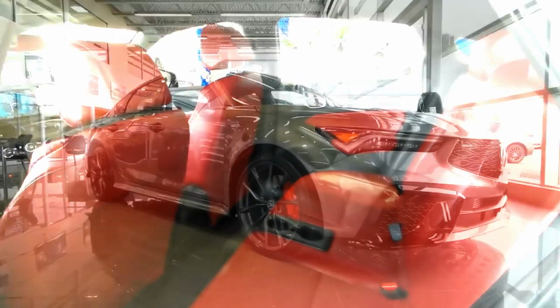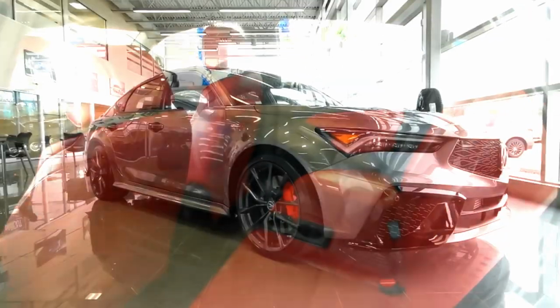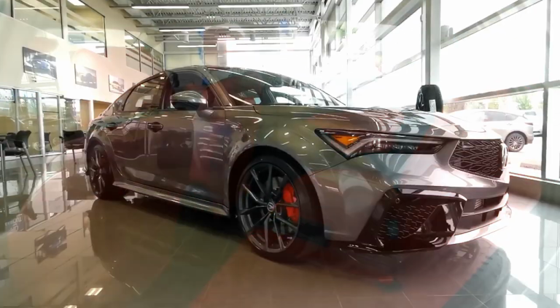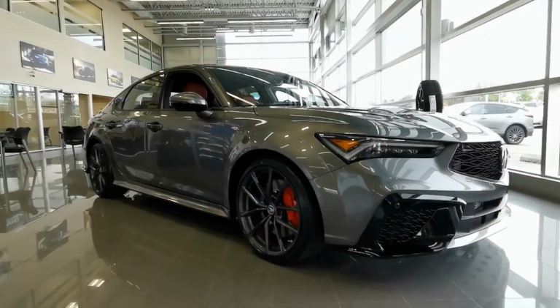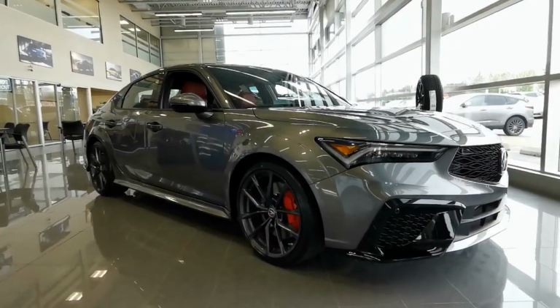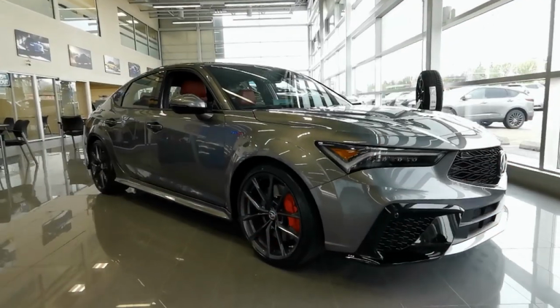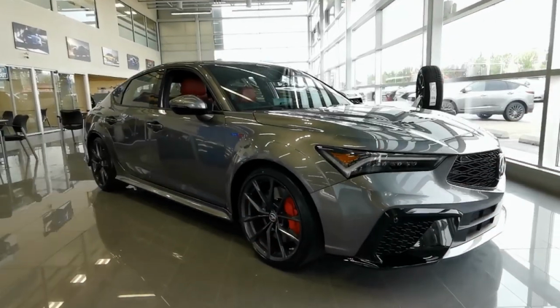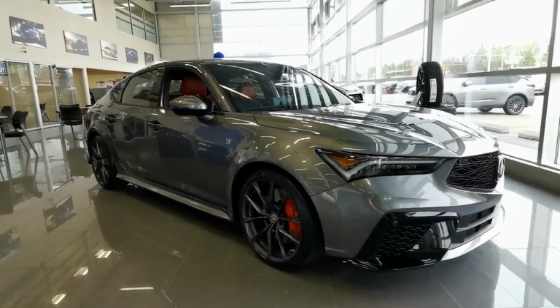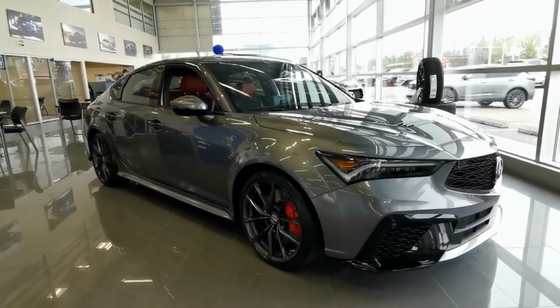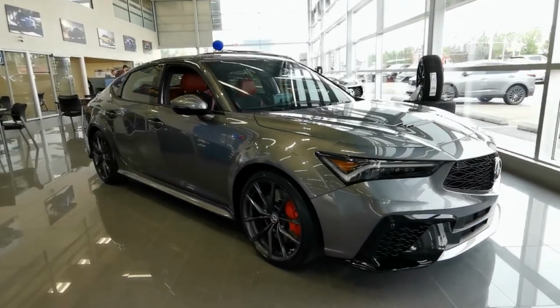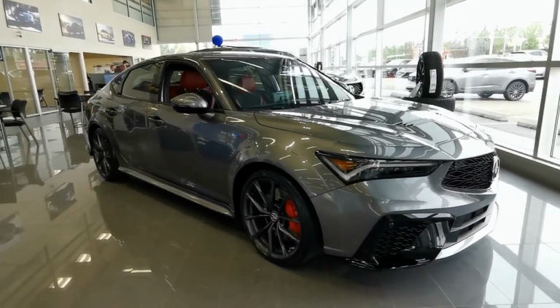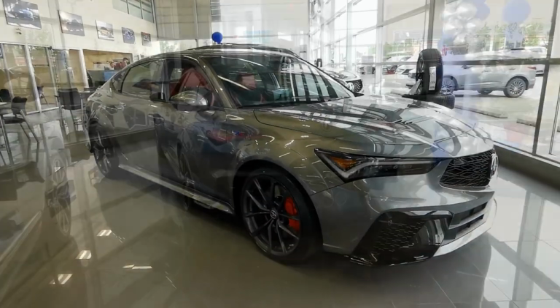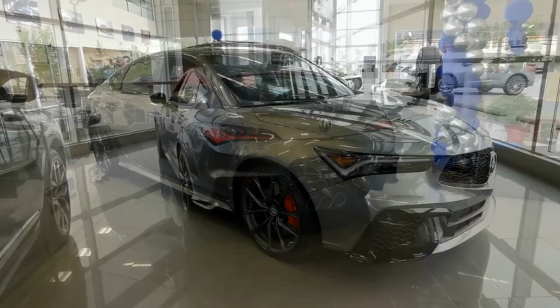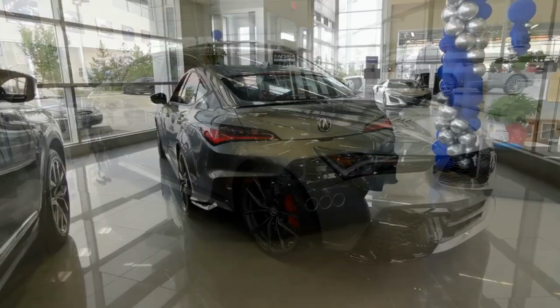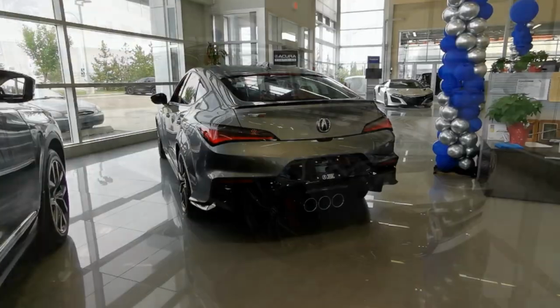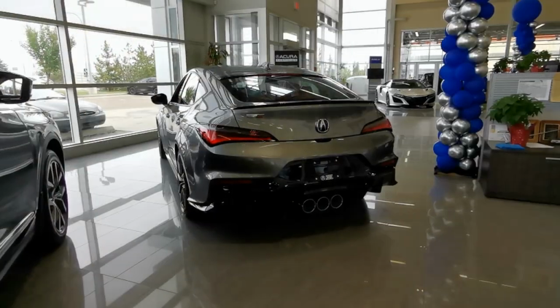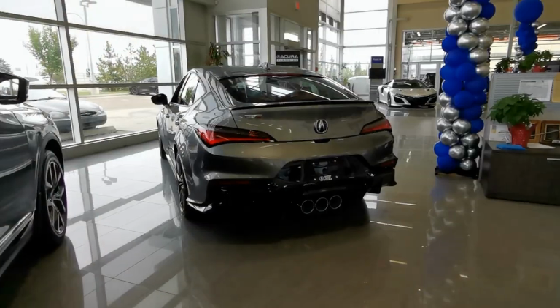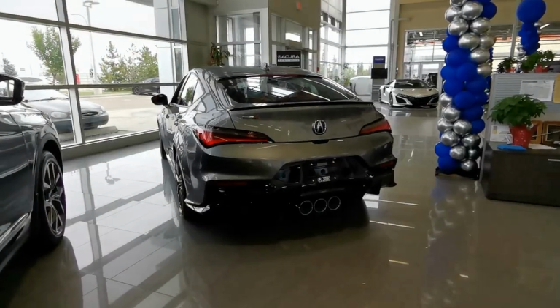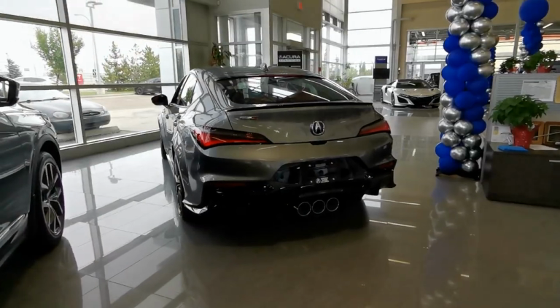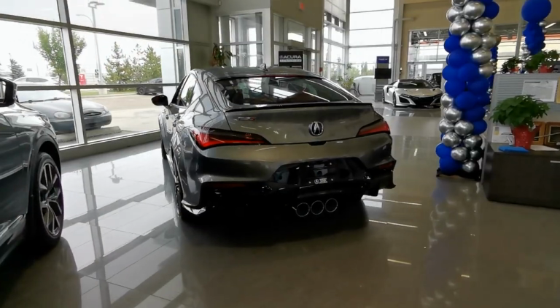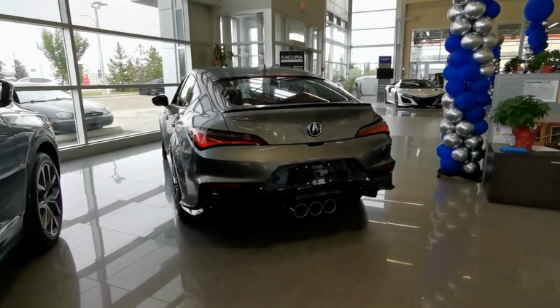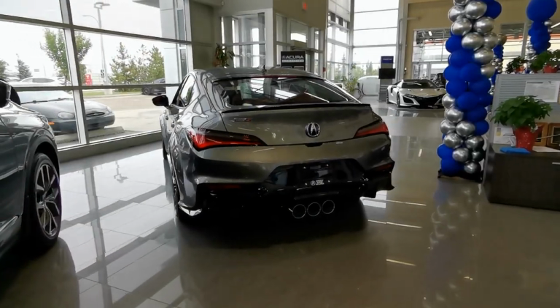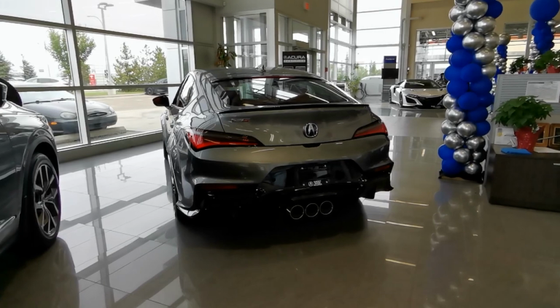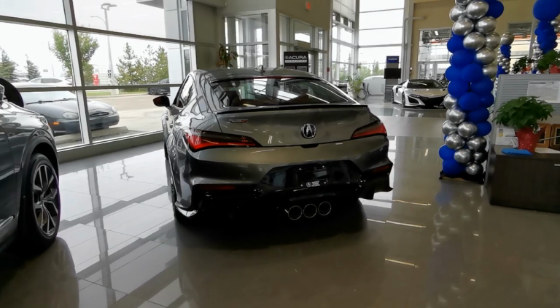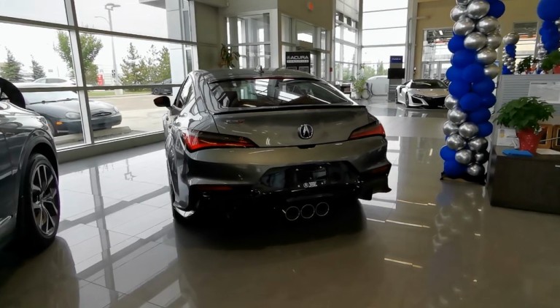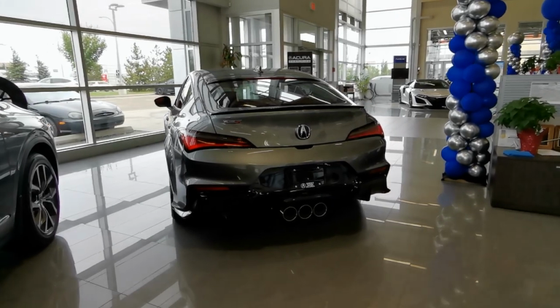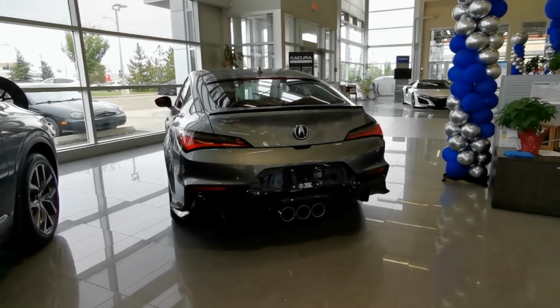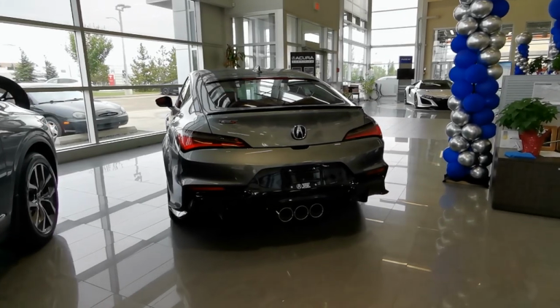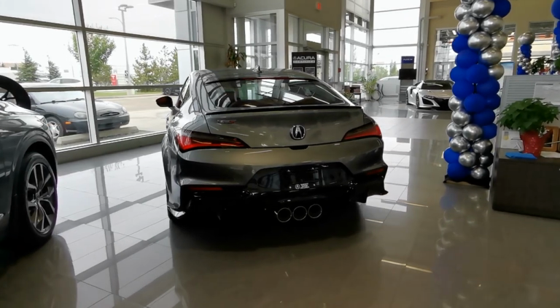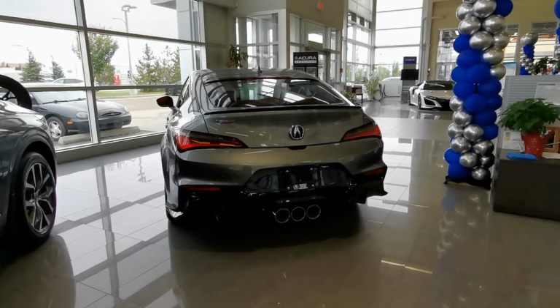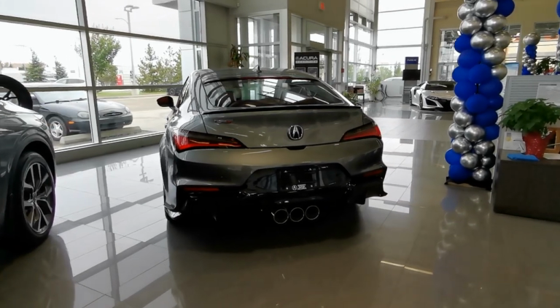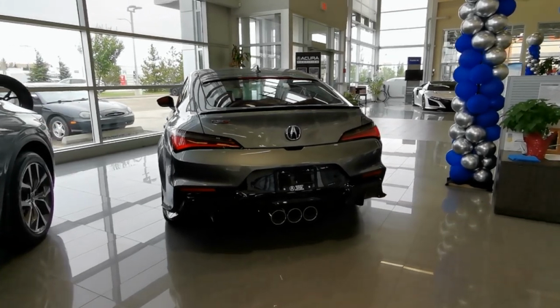It even comes equipped with ceramic nano protection, leather protection, undercoat and rust protection, and full rock guard.